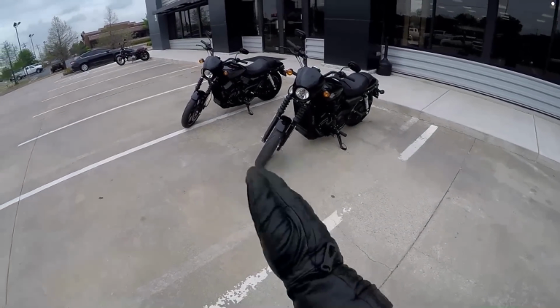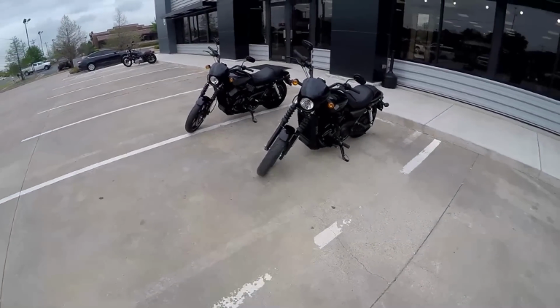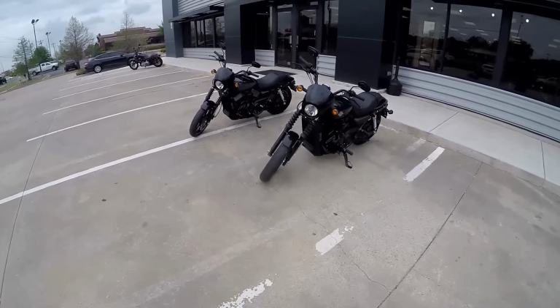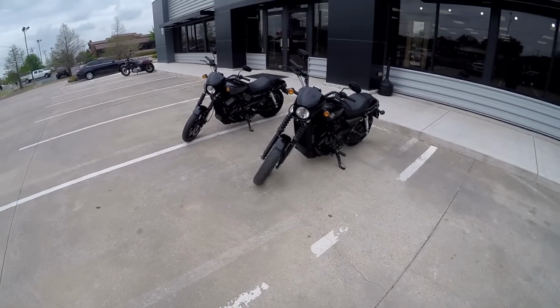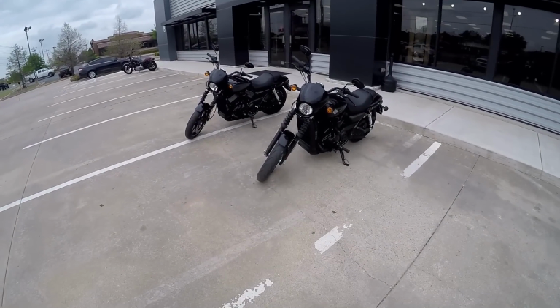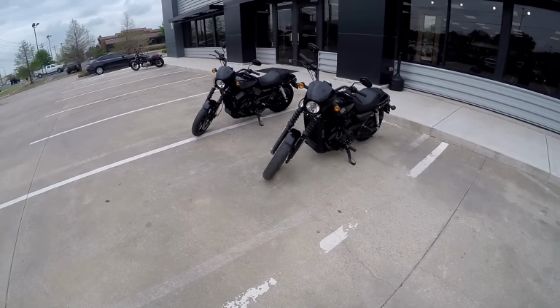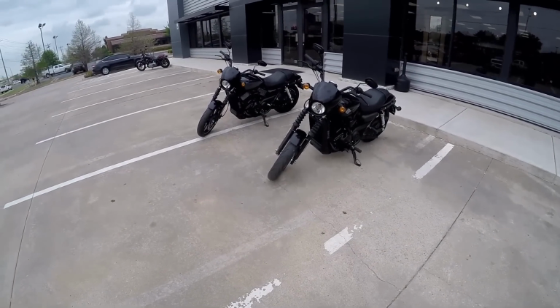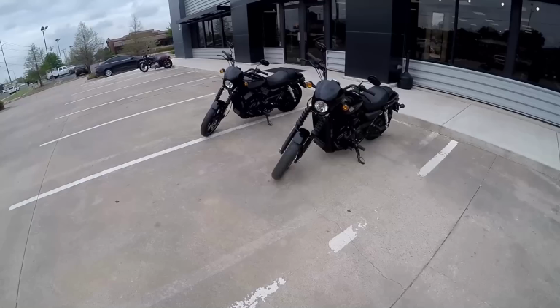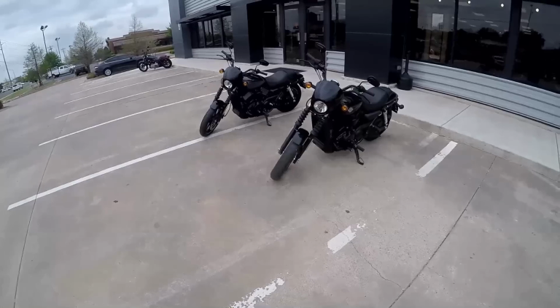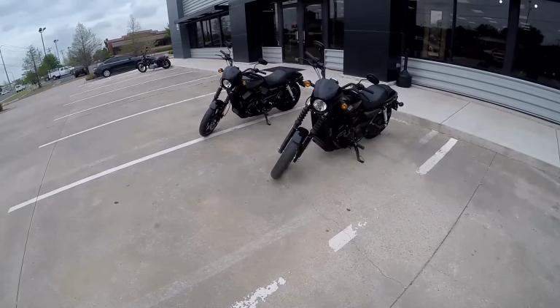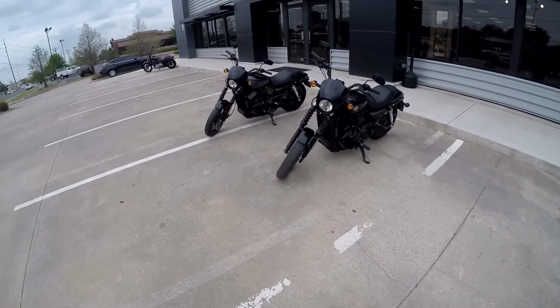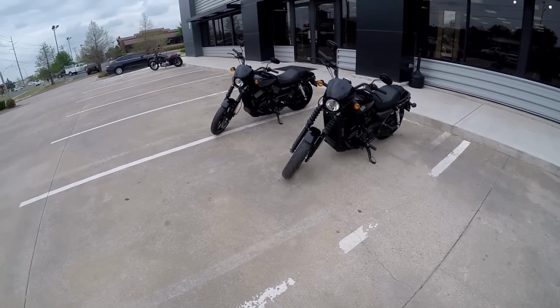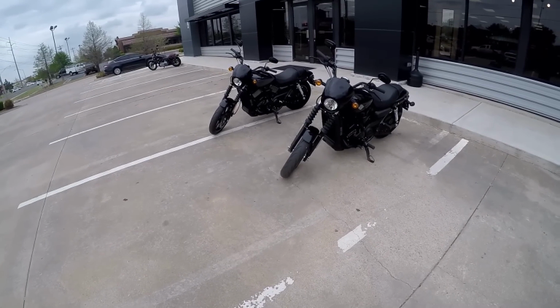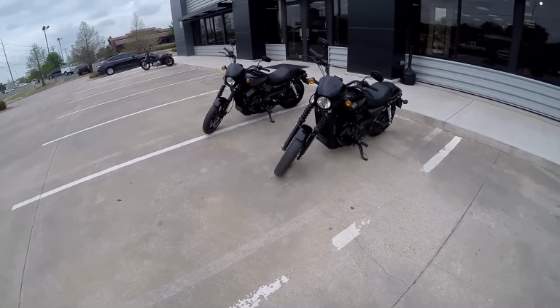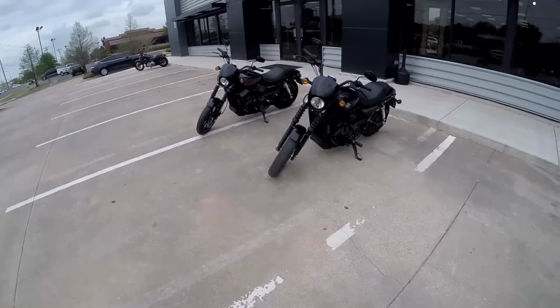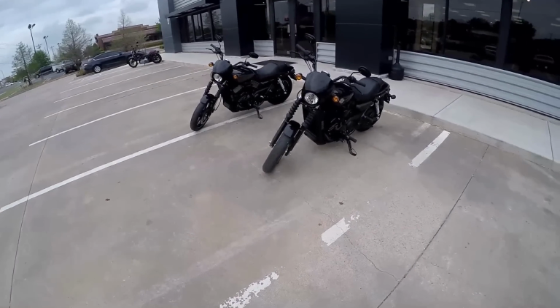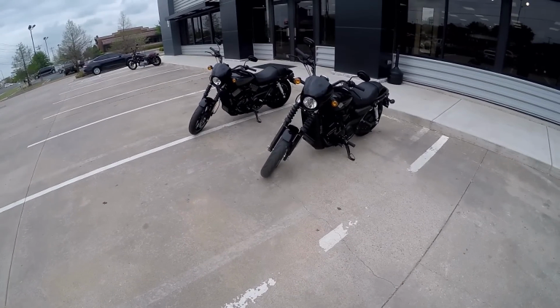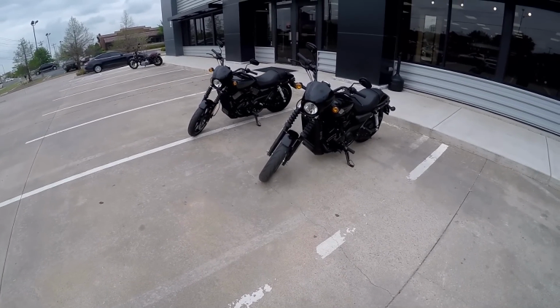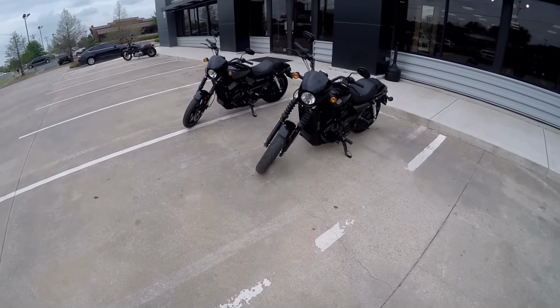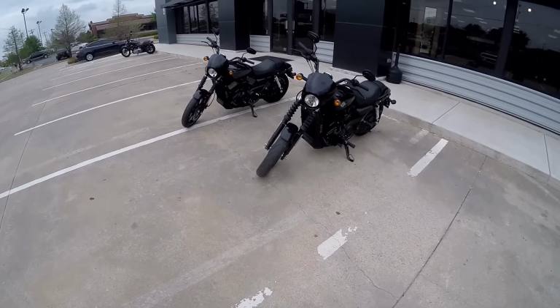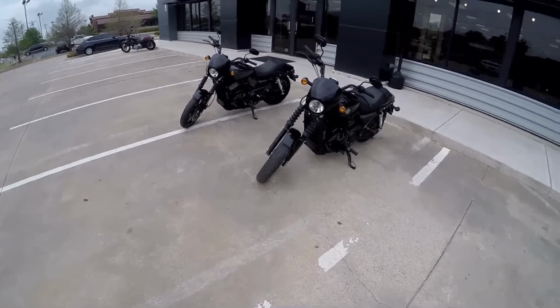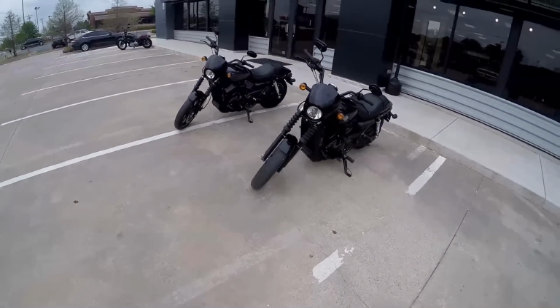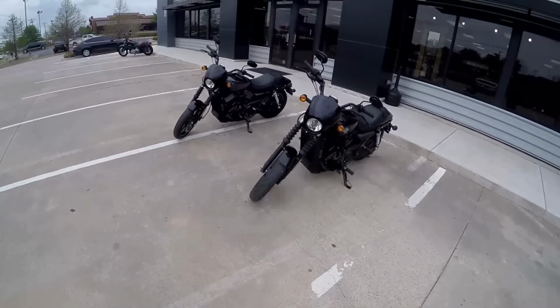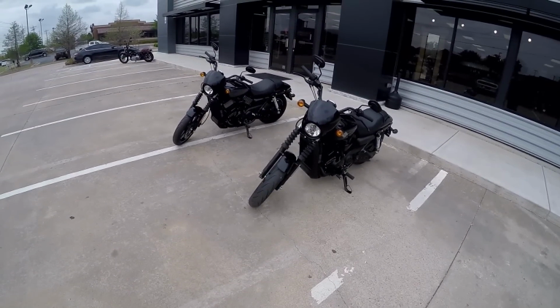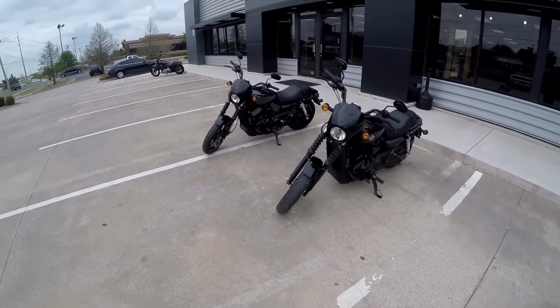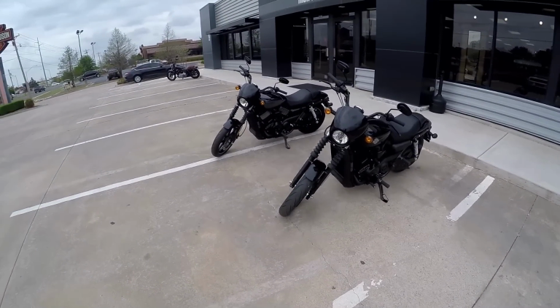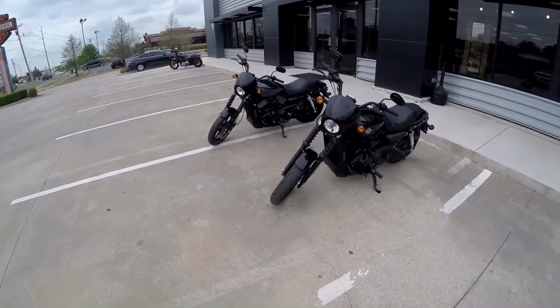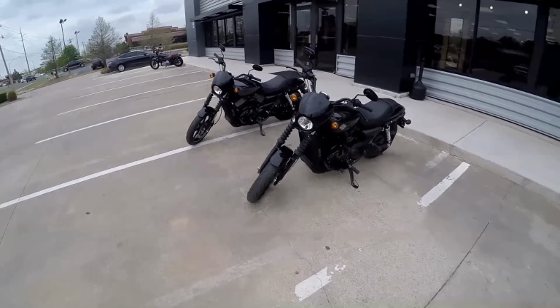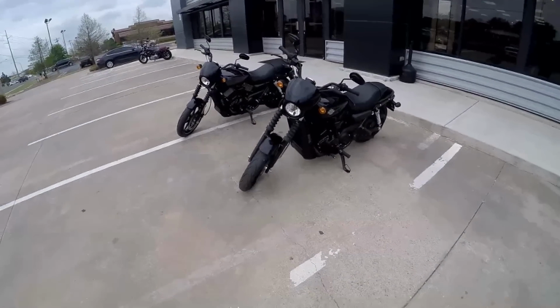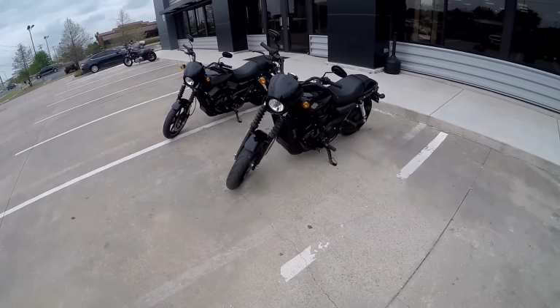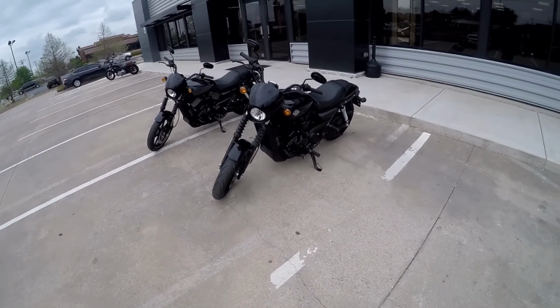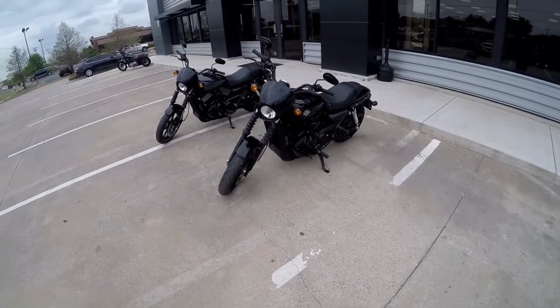The liquid-cooled engine allows you to run around in town, be in stop-and-go traffic, and not worry about the engine overheating.